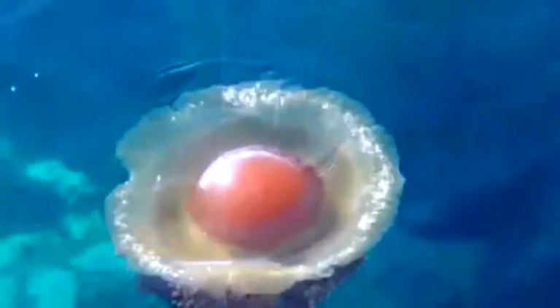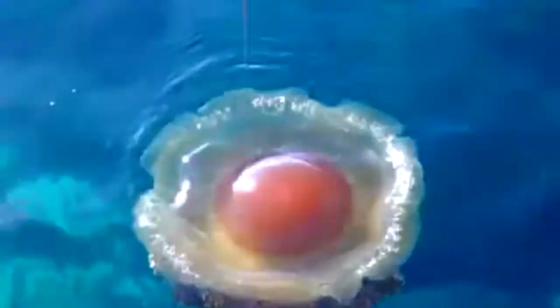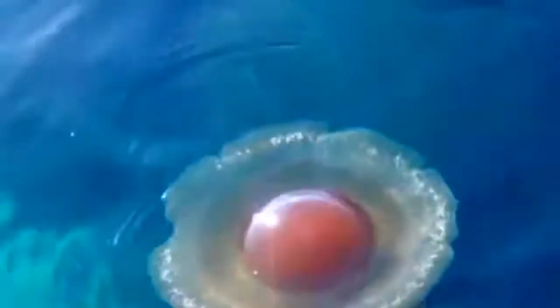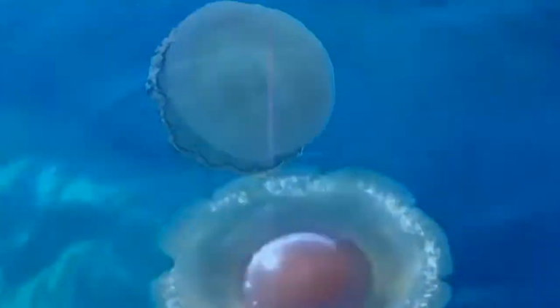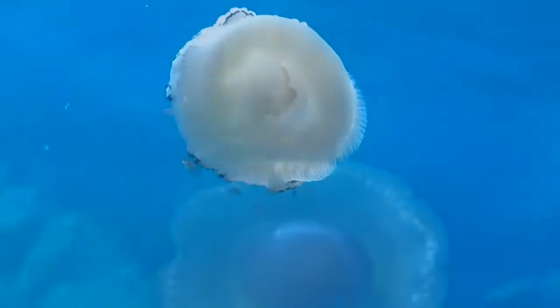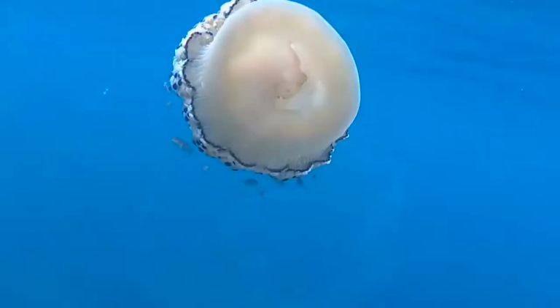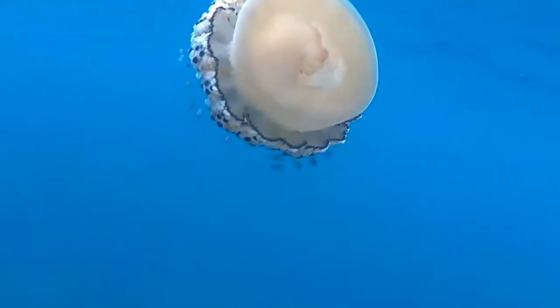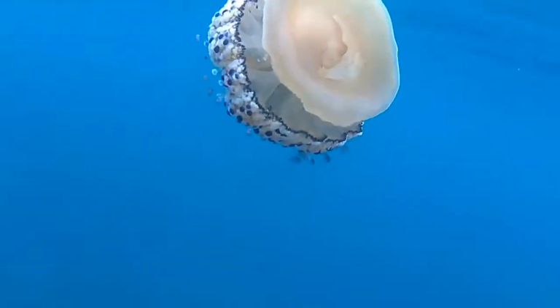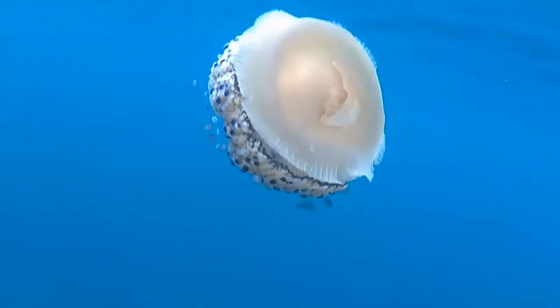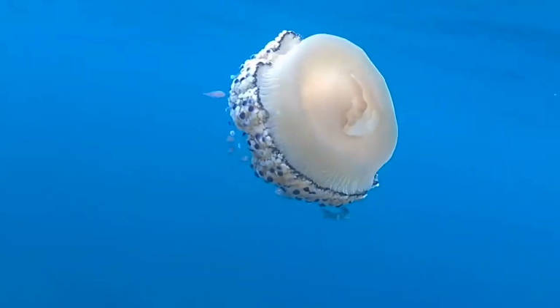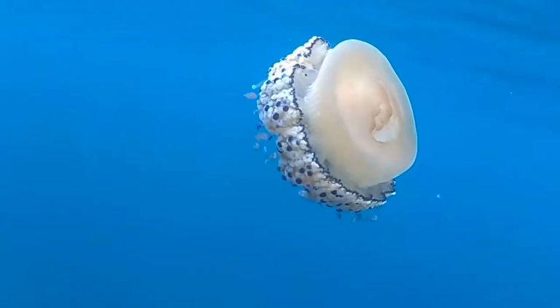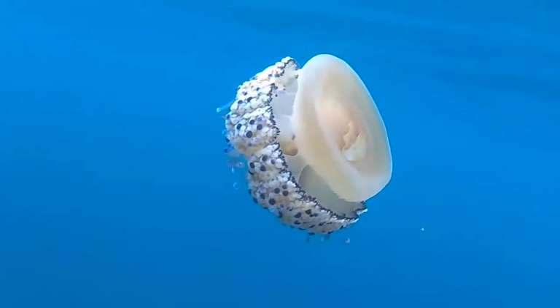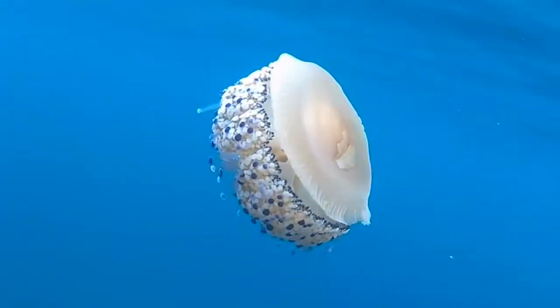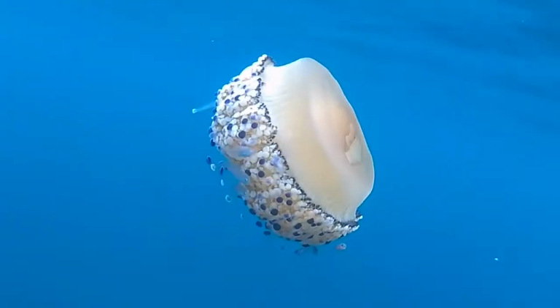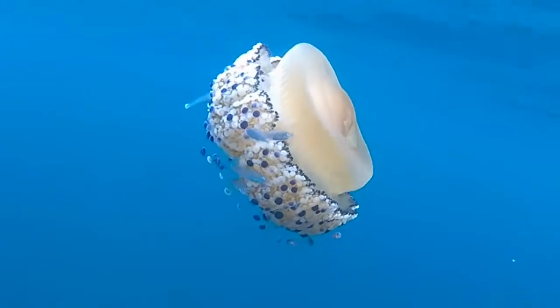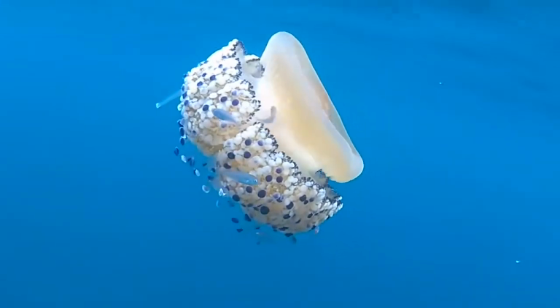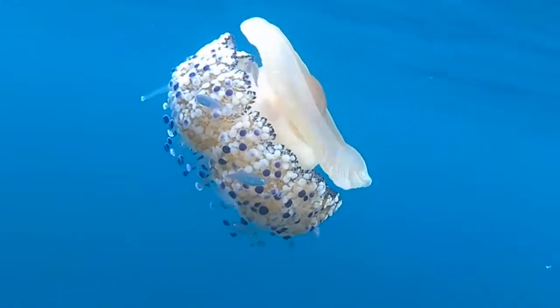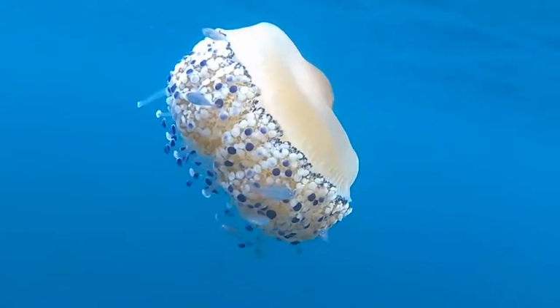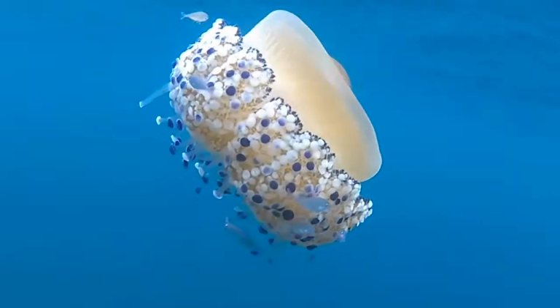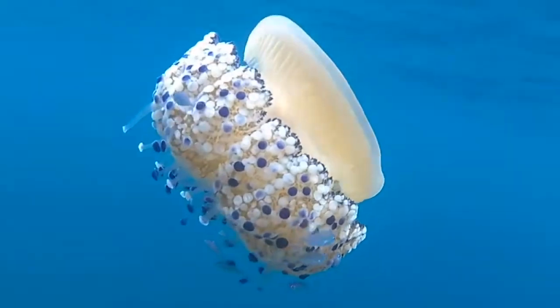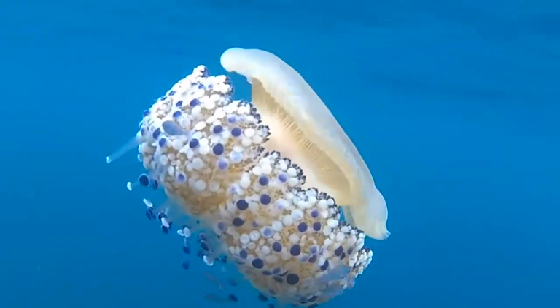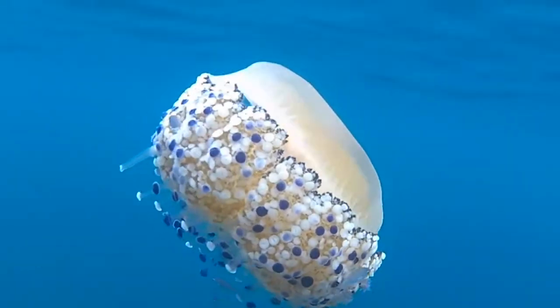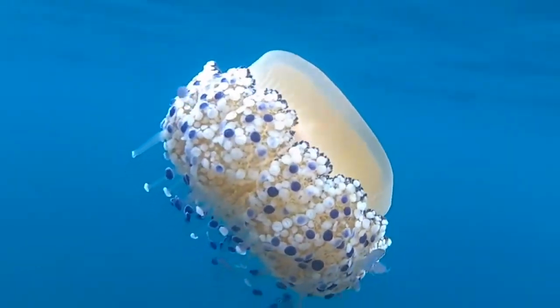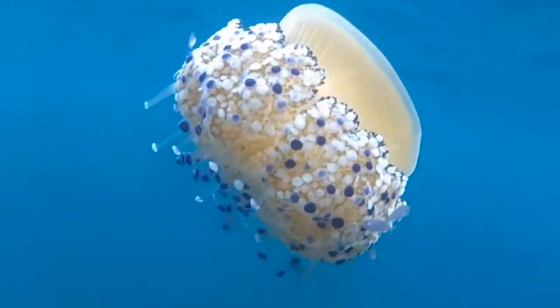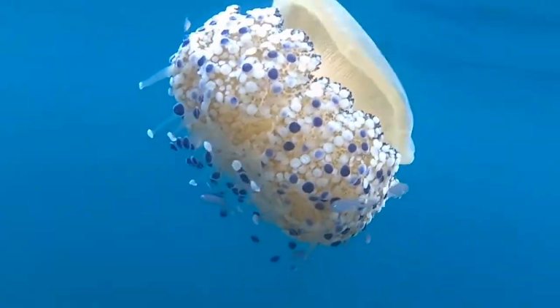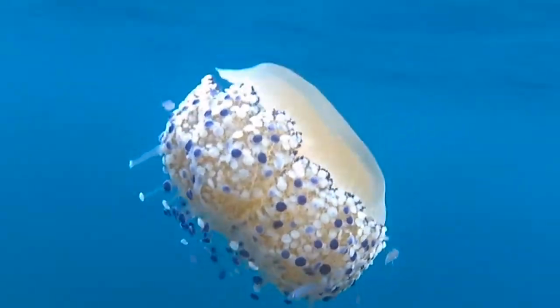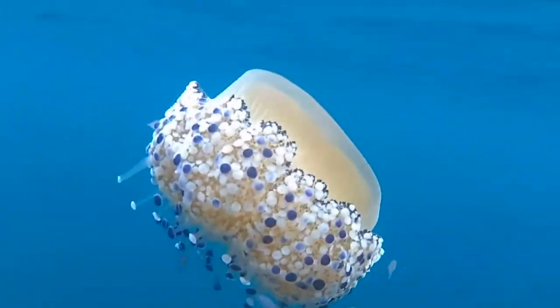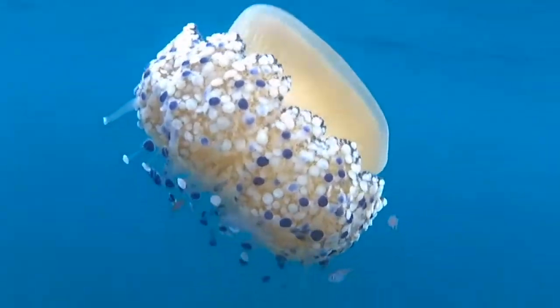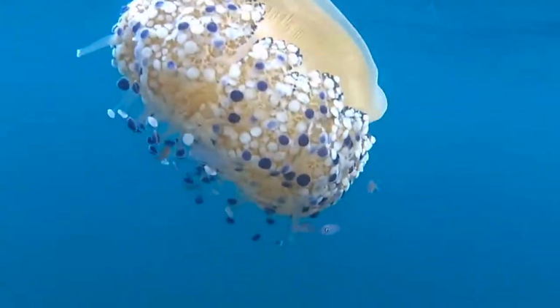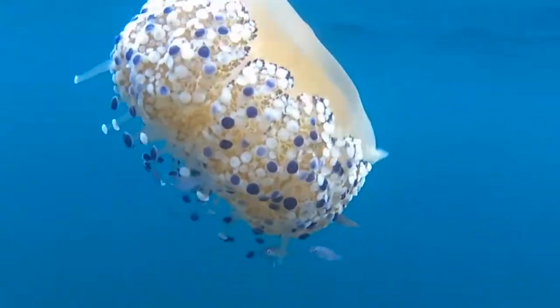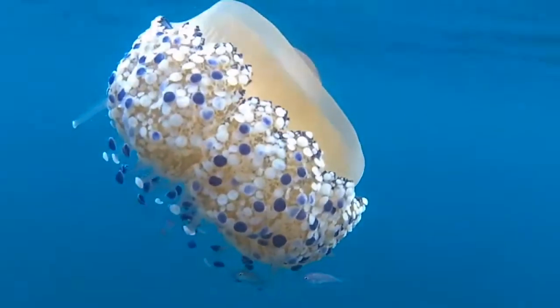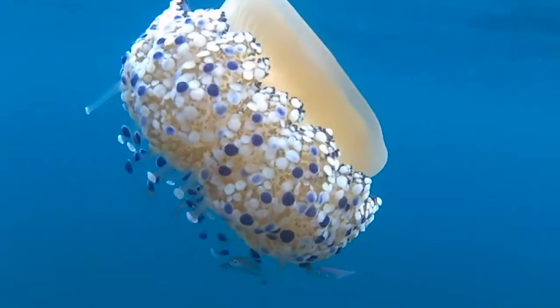Like most jellyfish species, fried egg jellyfish adults don't live long, and all of the adults of a season will perish by winter.